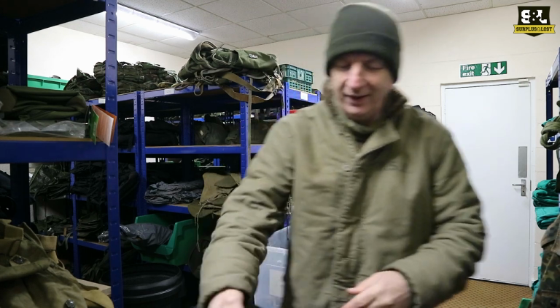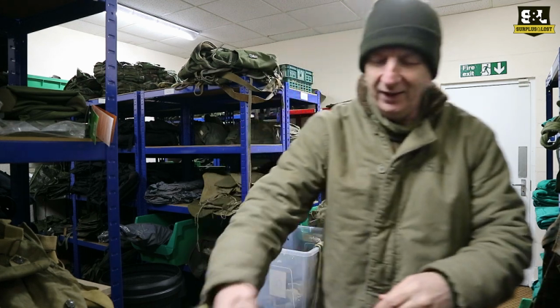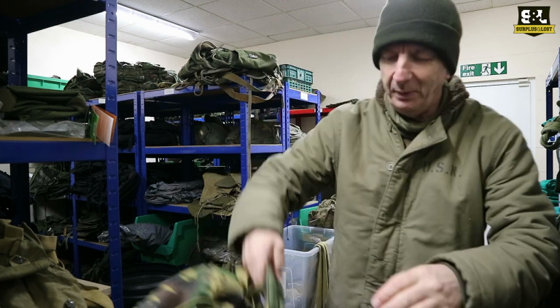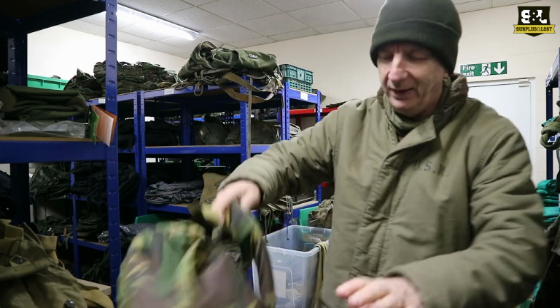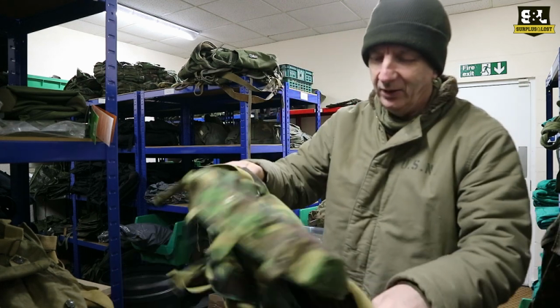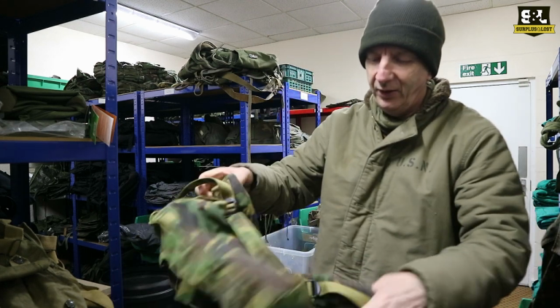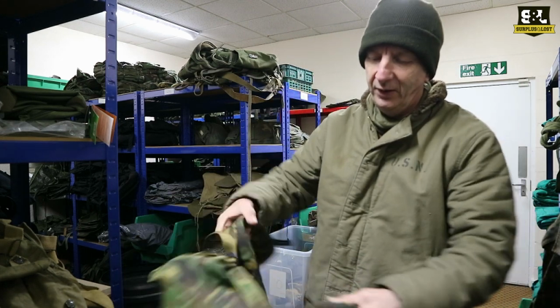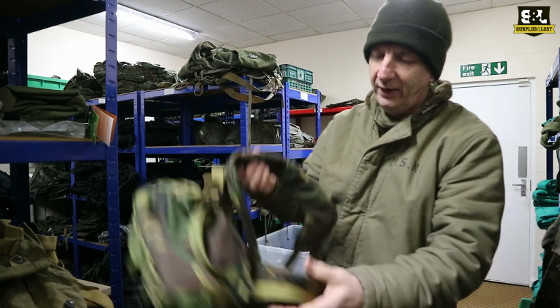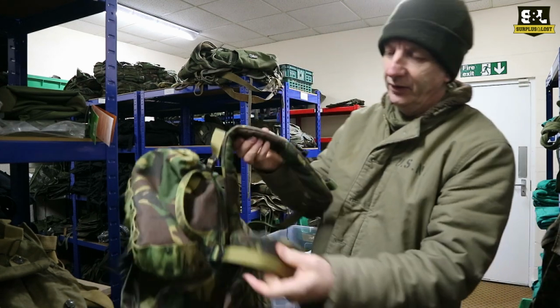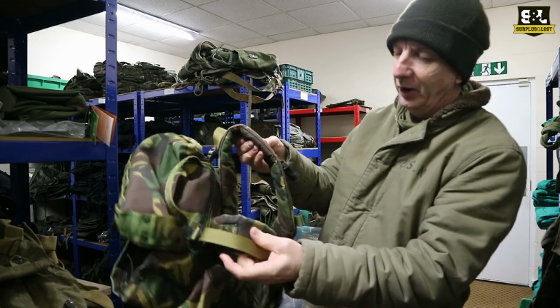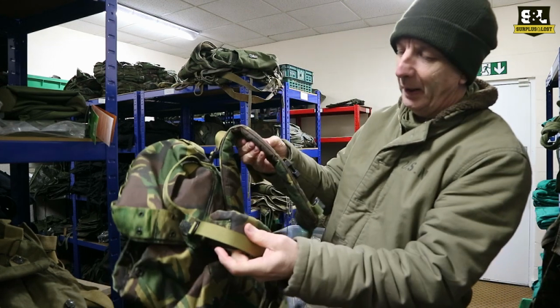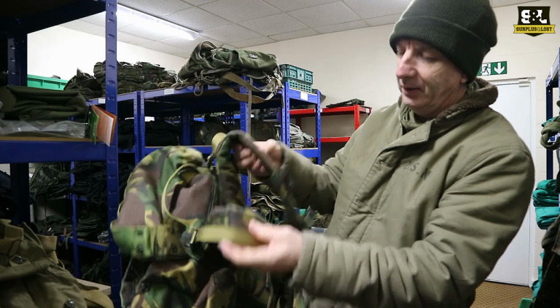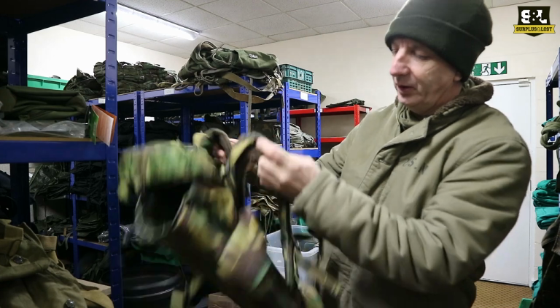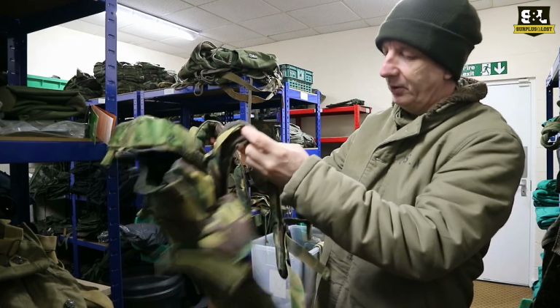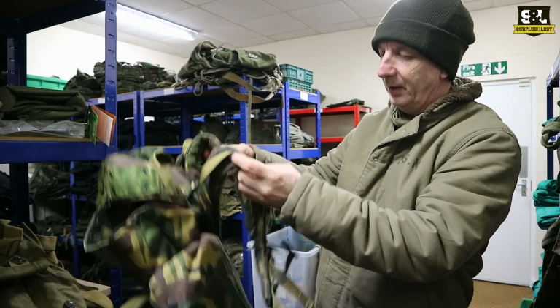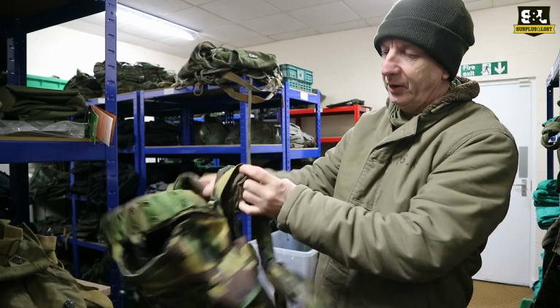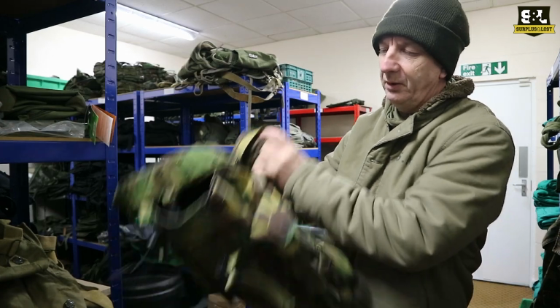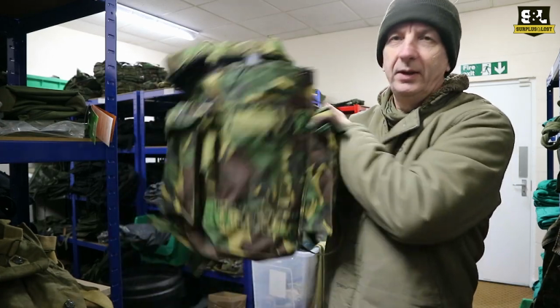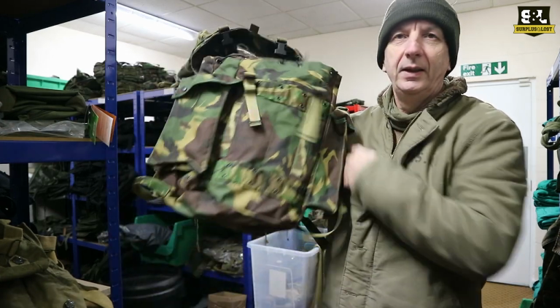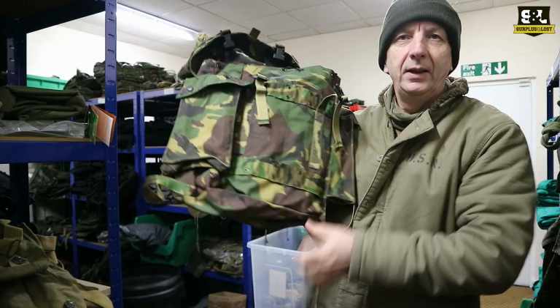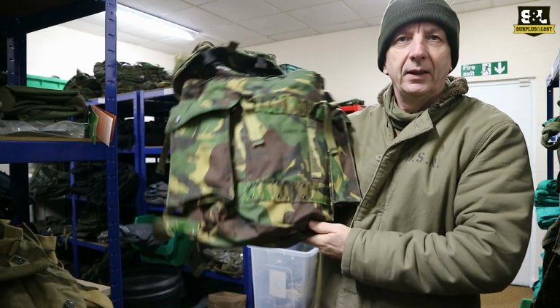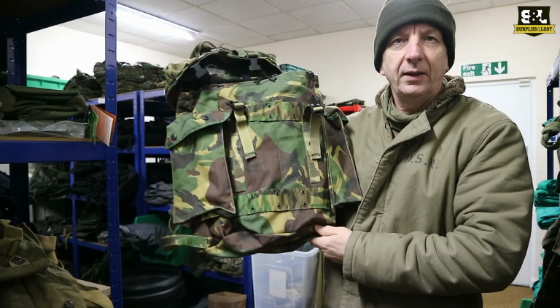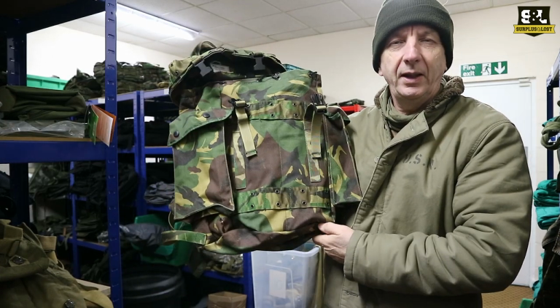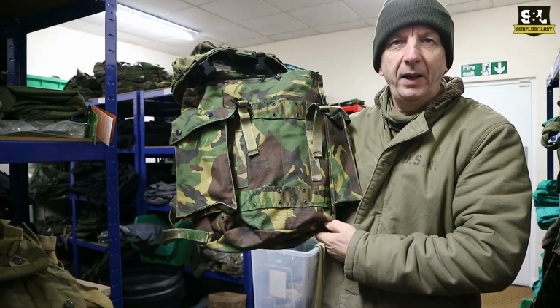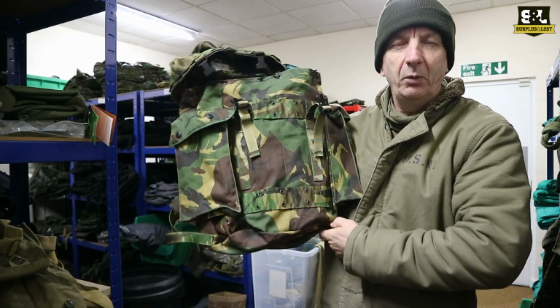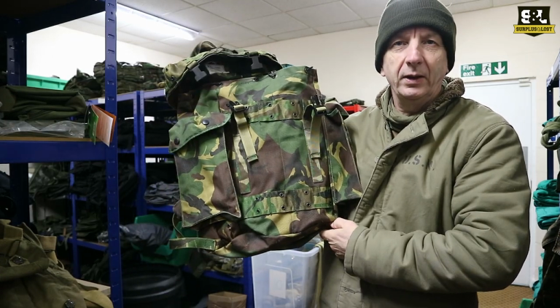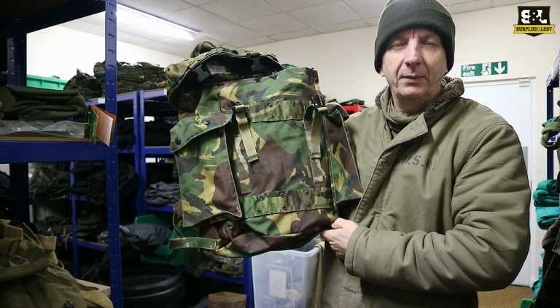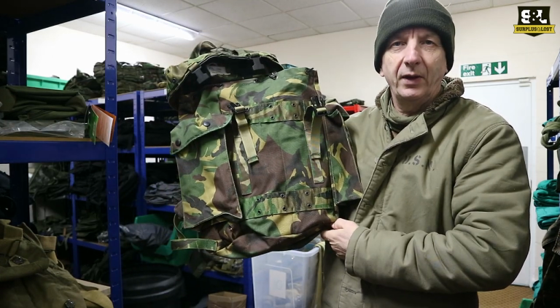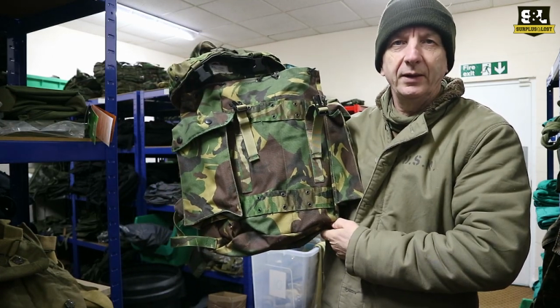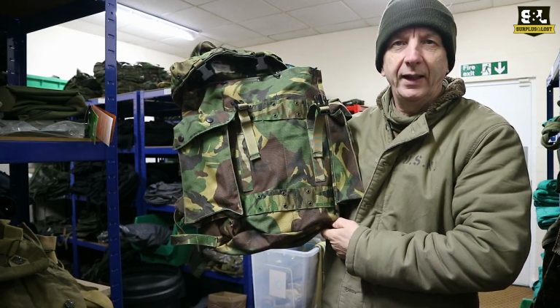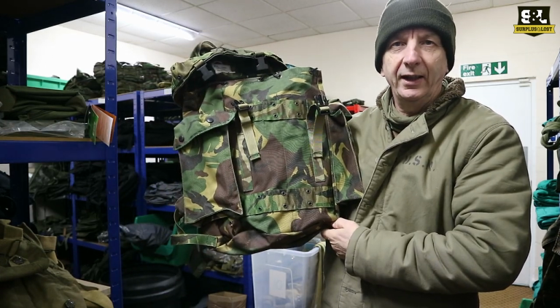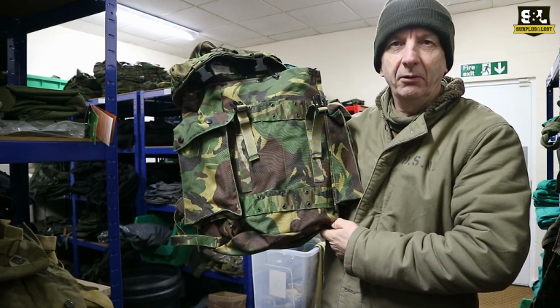These are back in stock — 35 litres, nice padding on the shoulder straps too. Dutch DPM Woodland Camouflage, get it now.